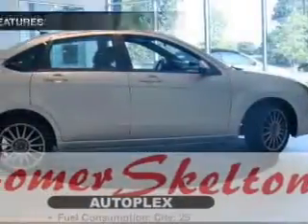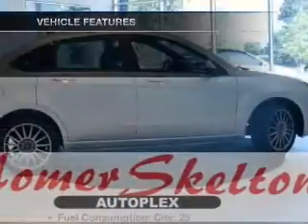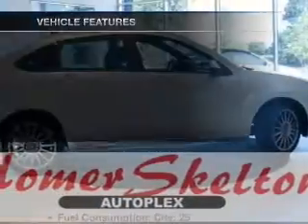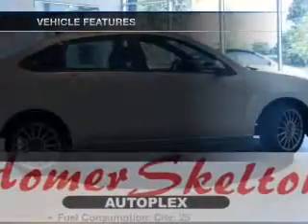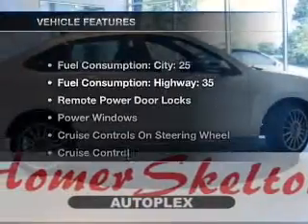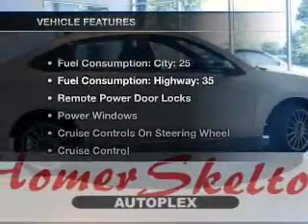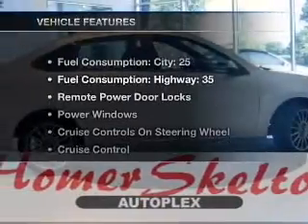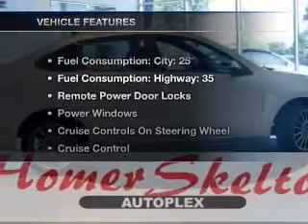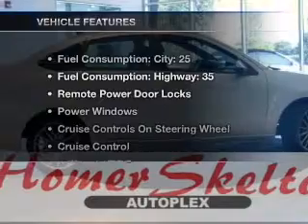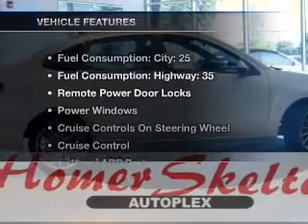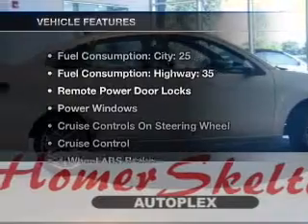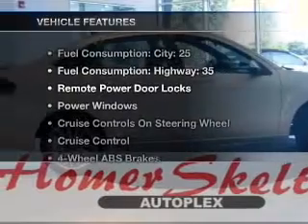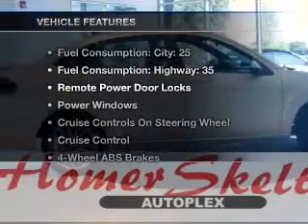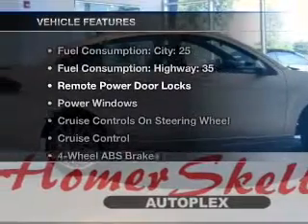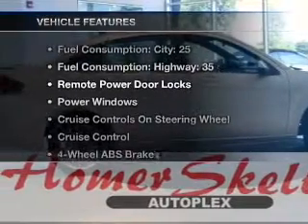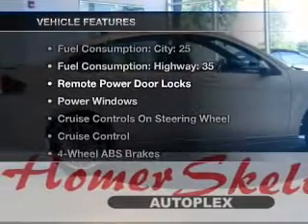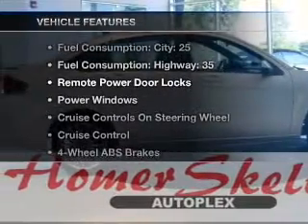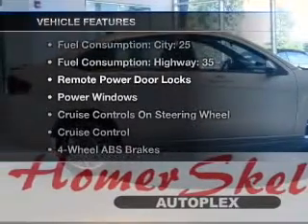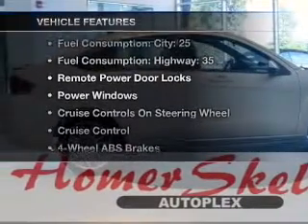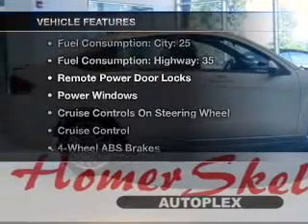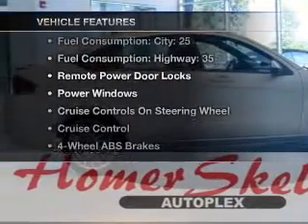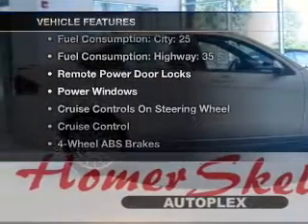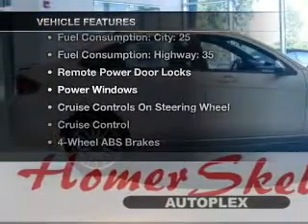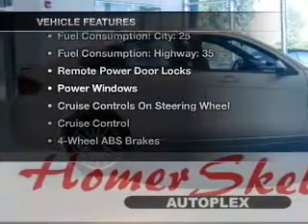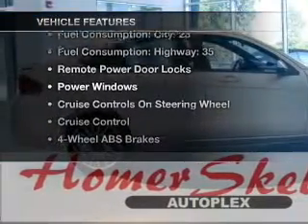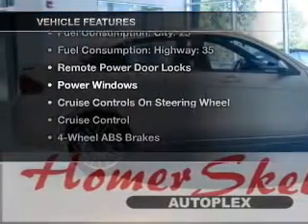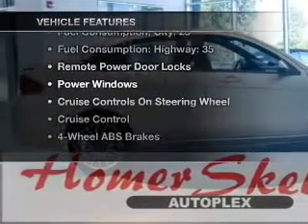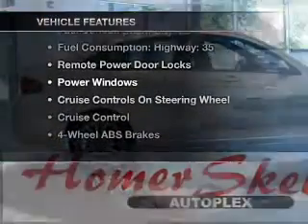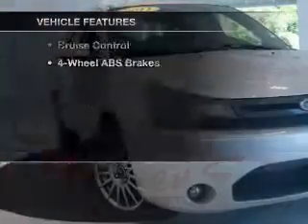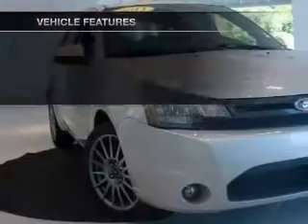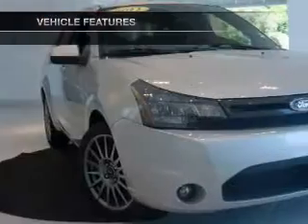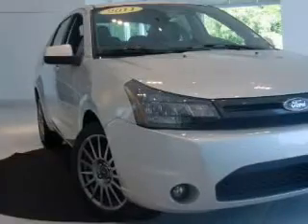And with these notable features, you won't want to miss out on the opportunity to own this amazing ride.